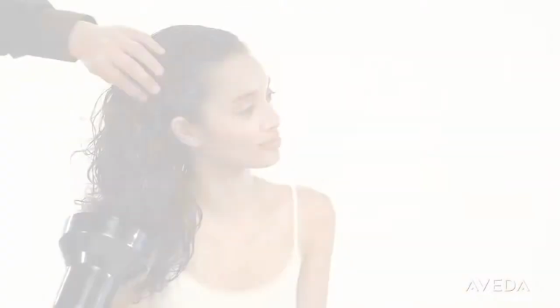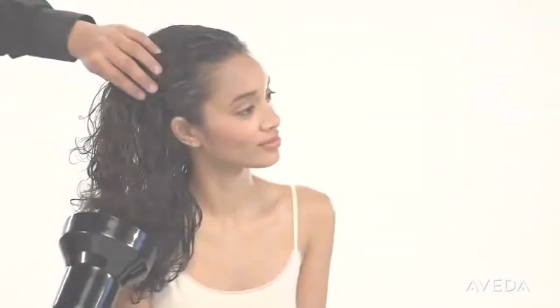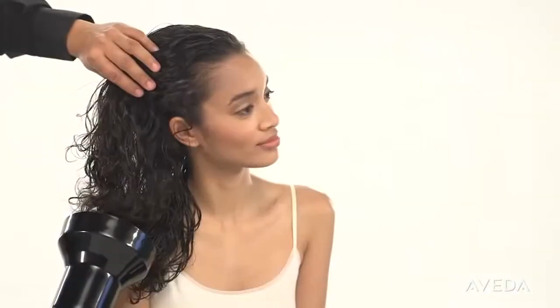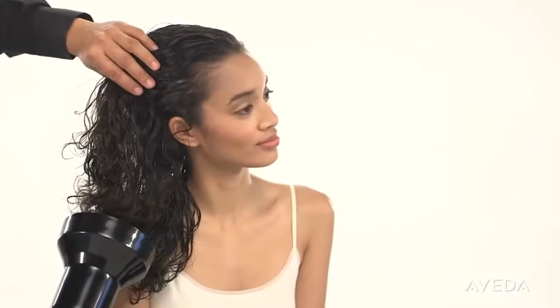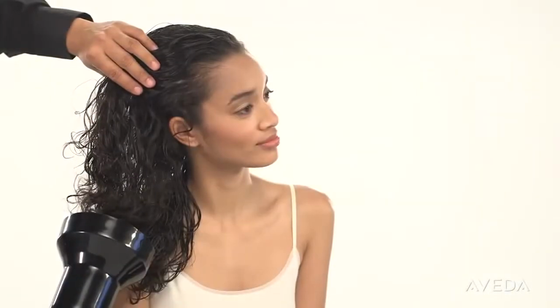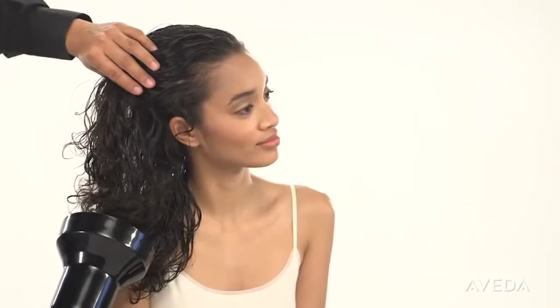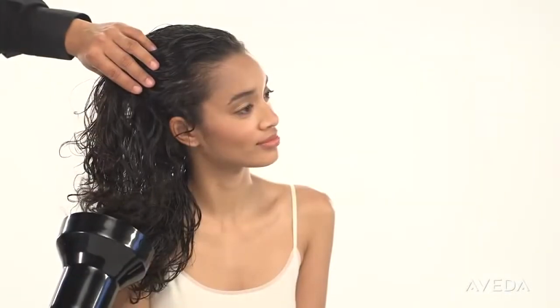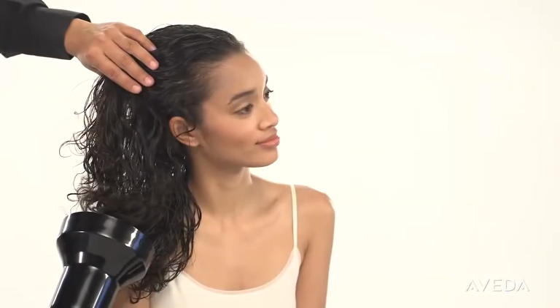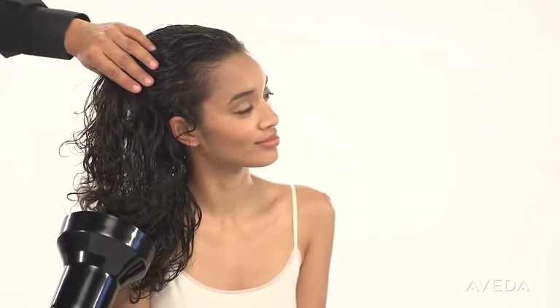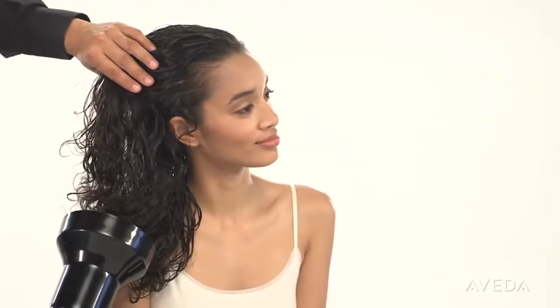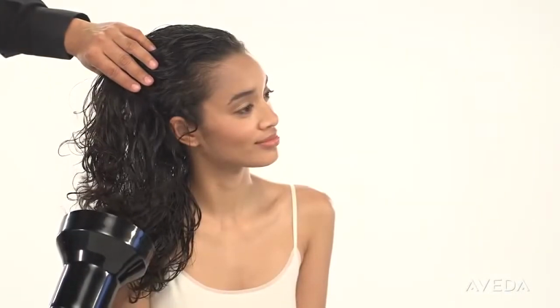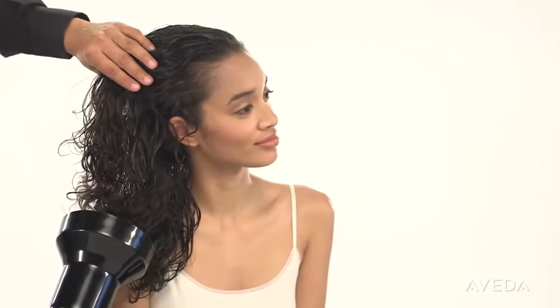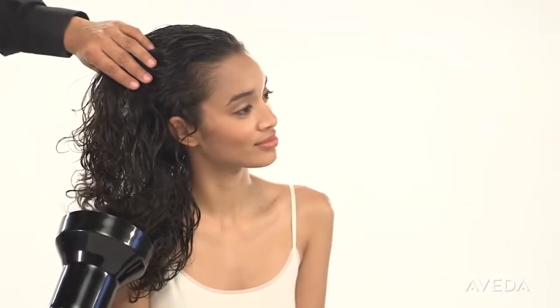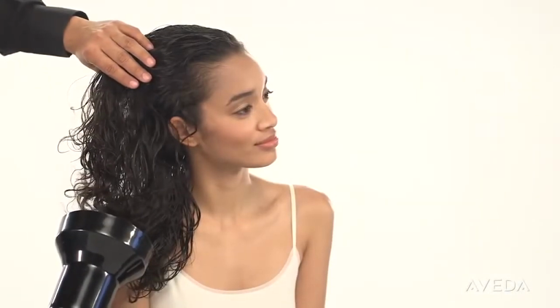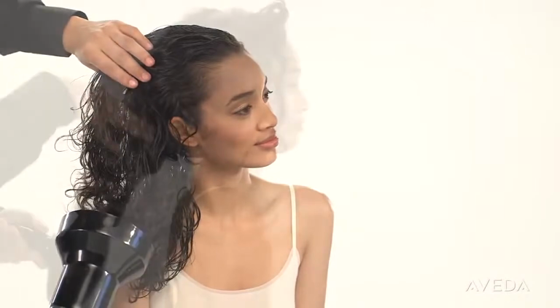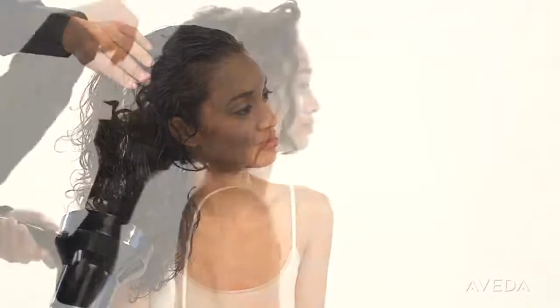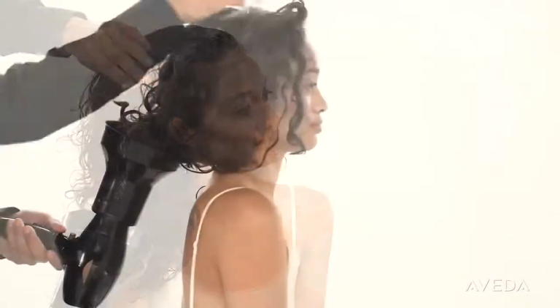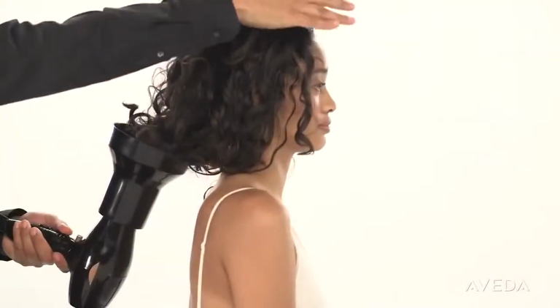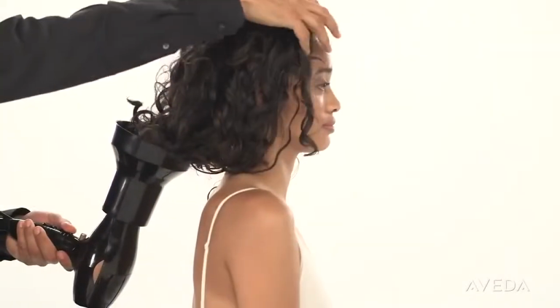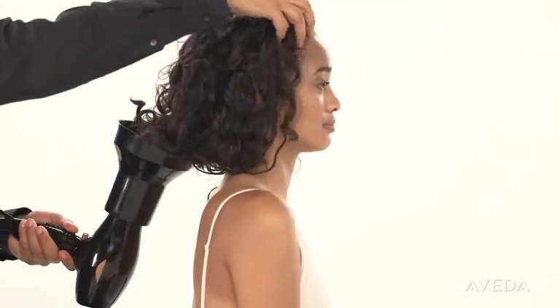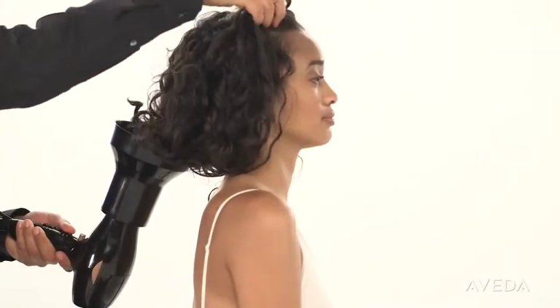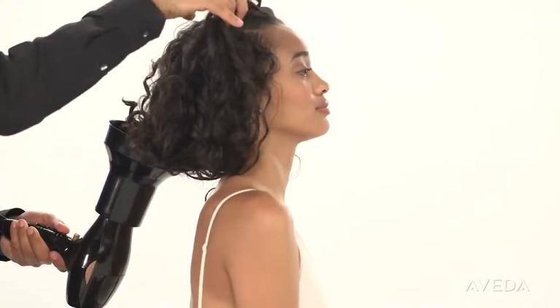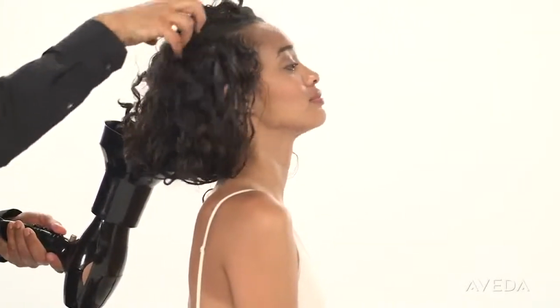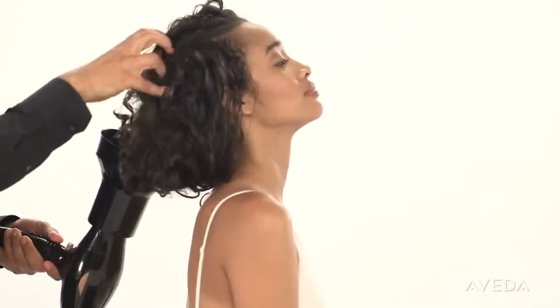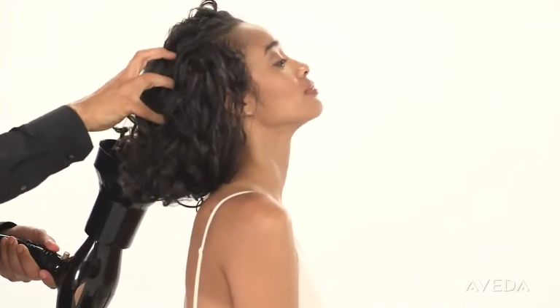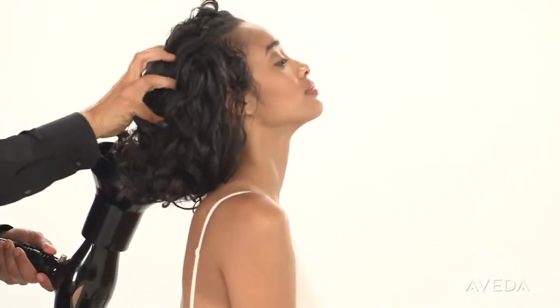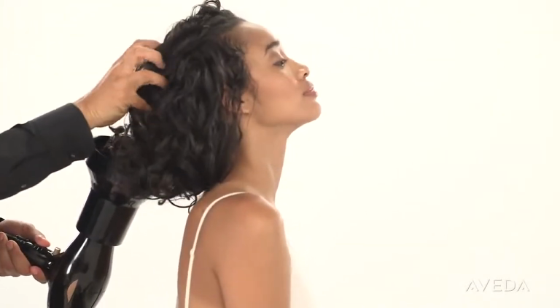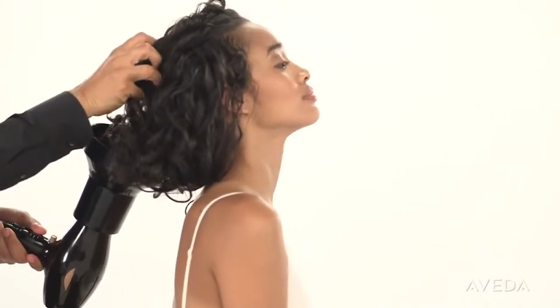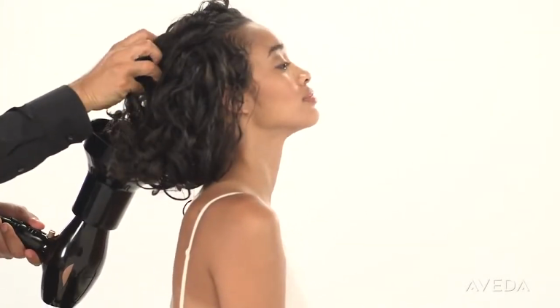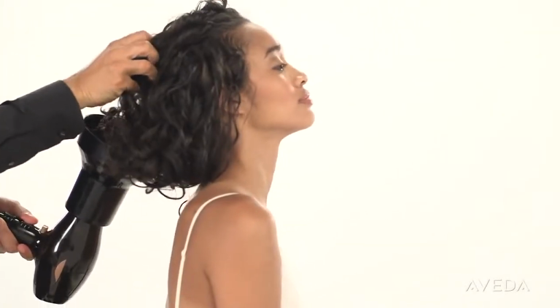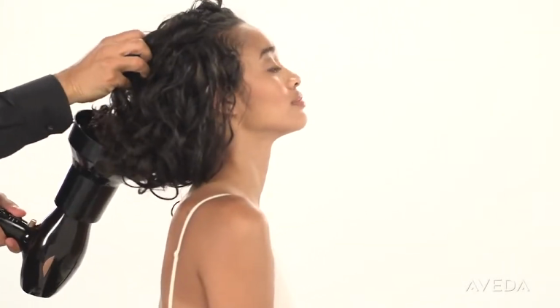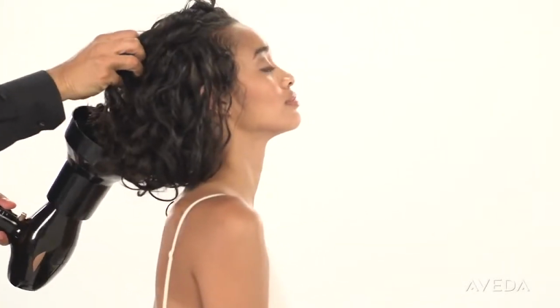Now, diffuse your hair dry. Notice how the hair rests on the diffuser — that's to keep frizz away.